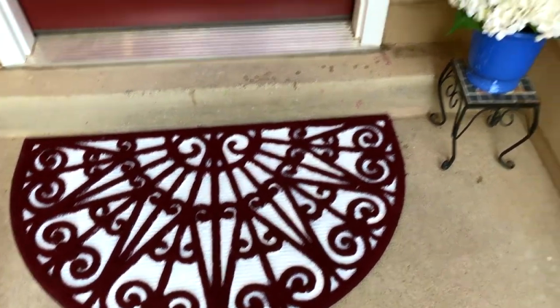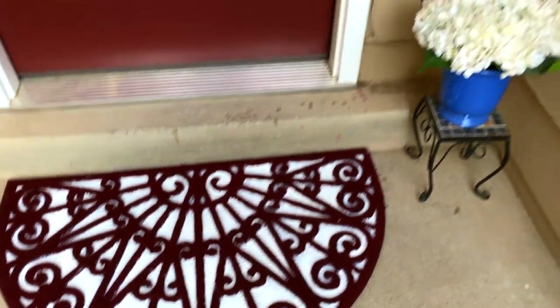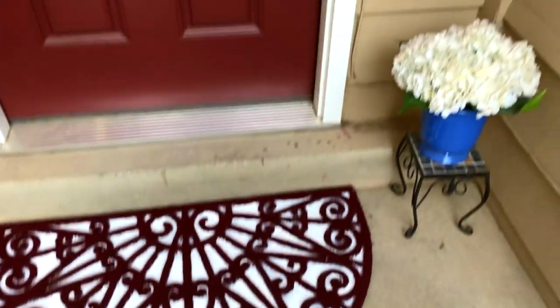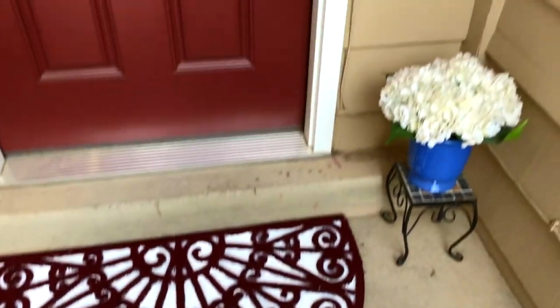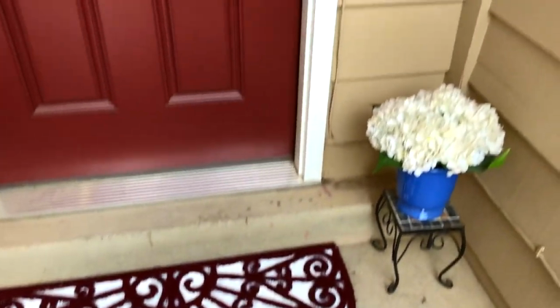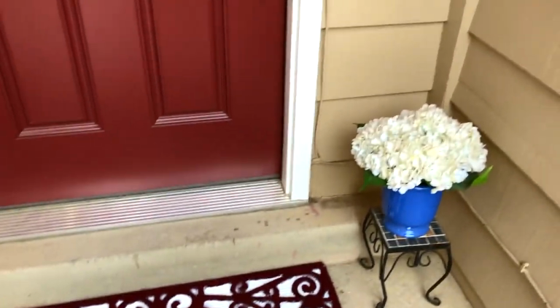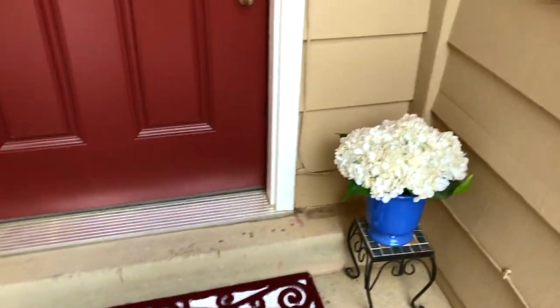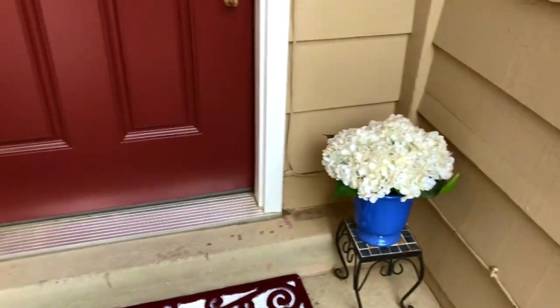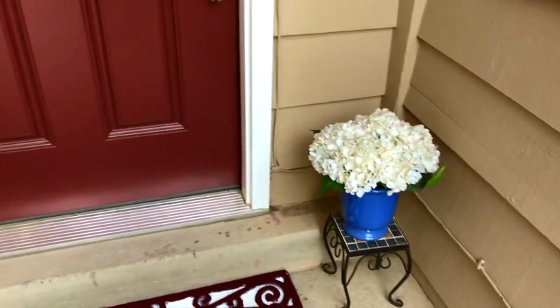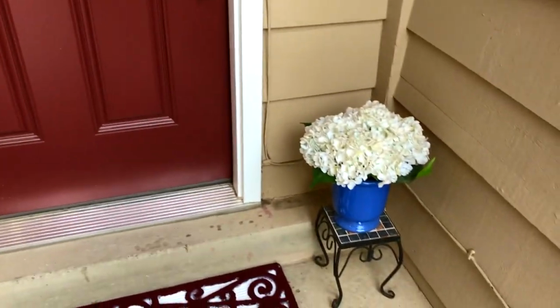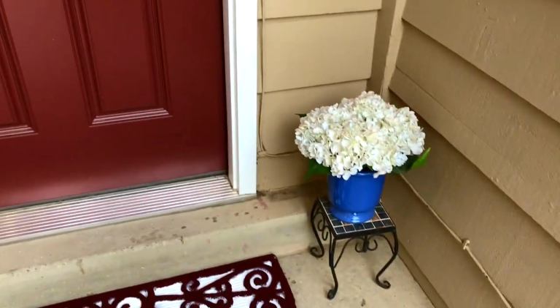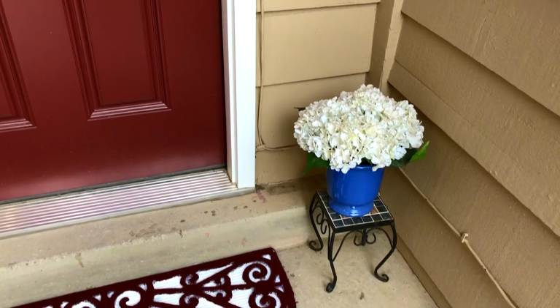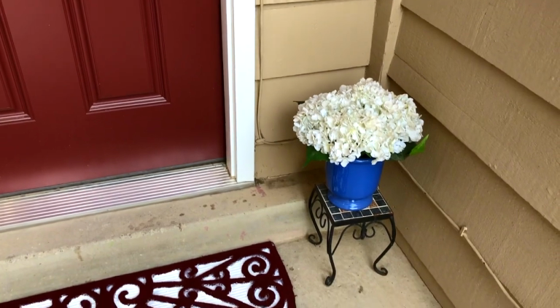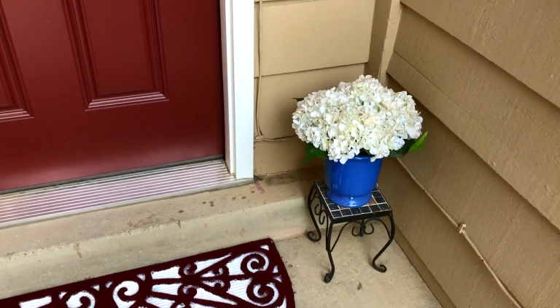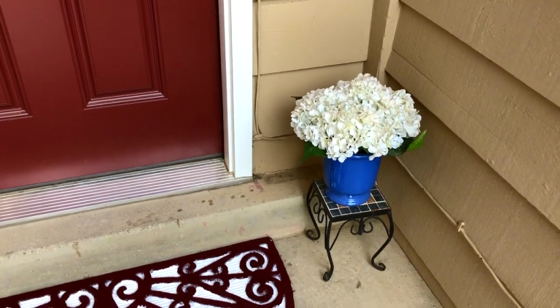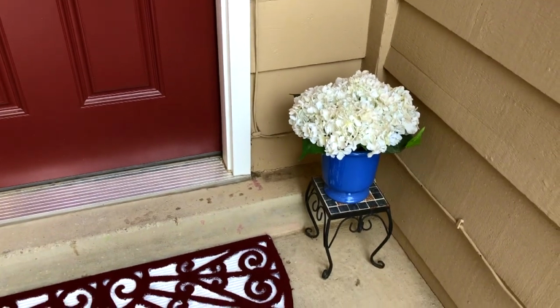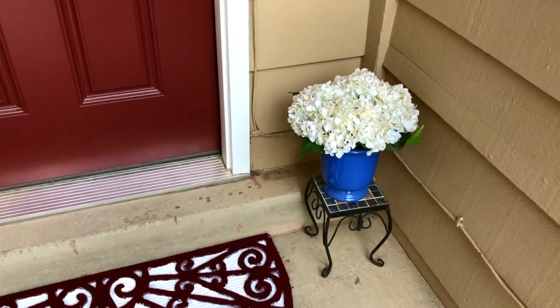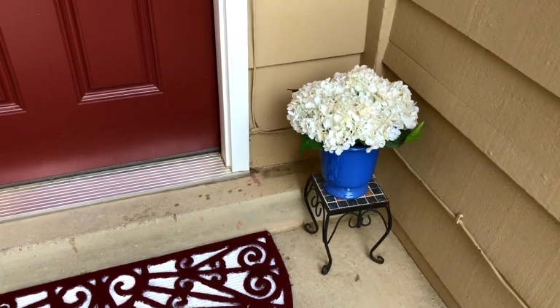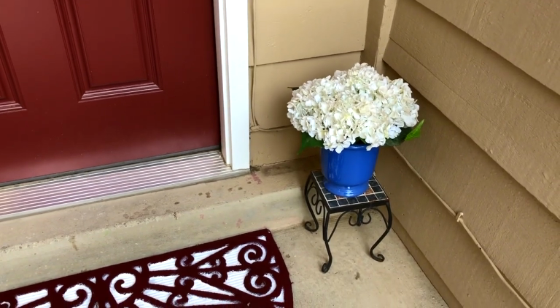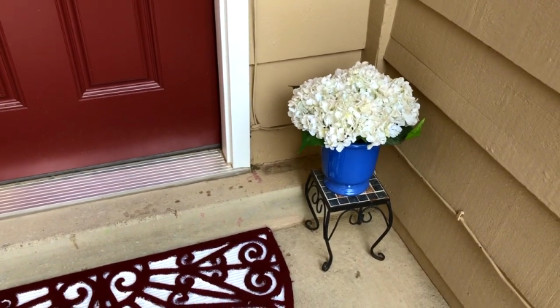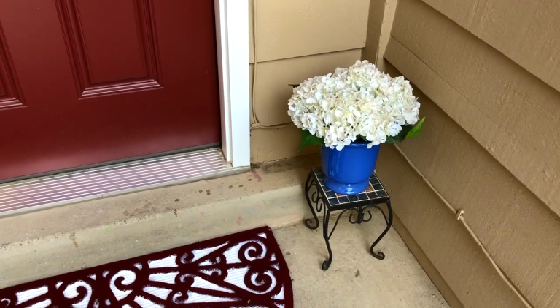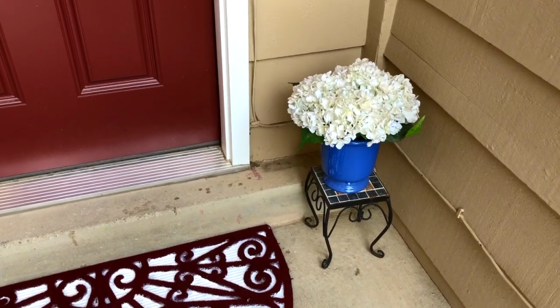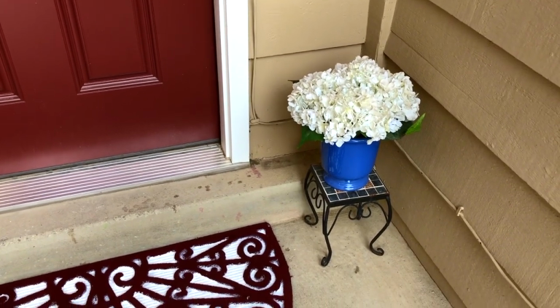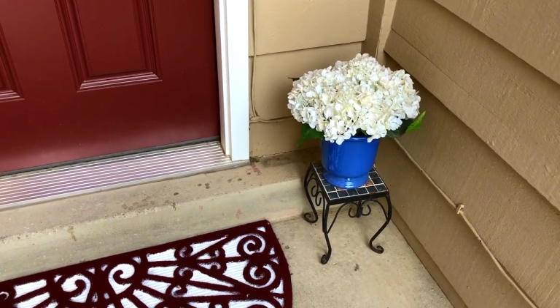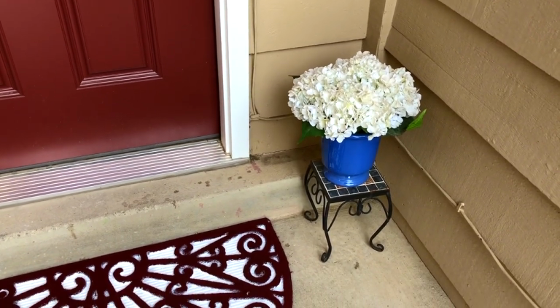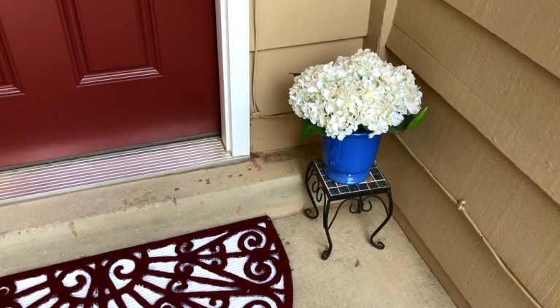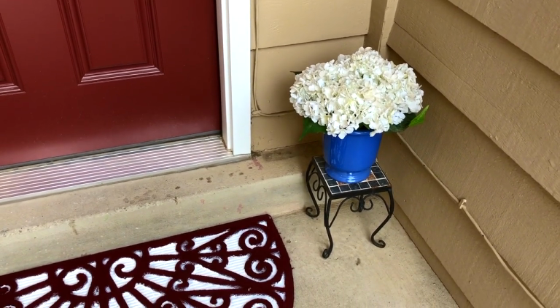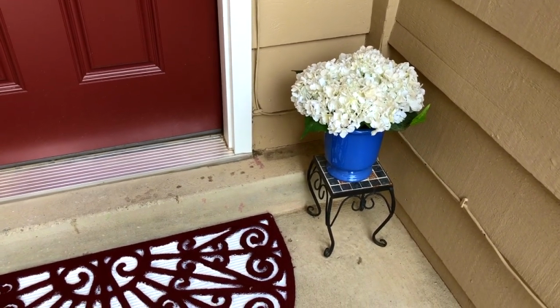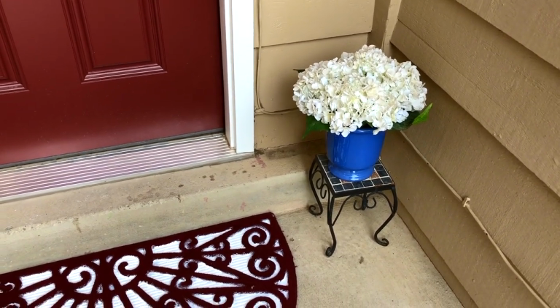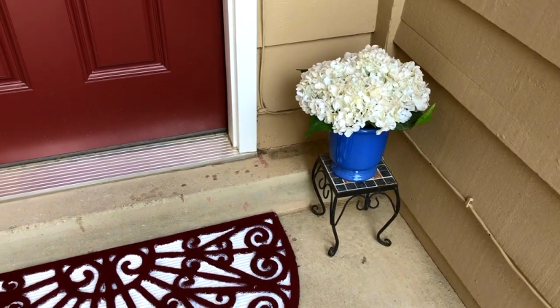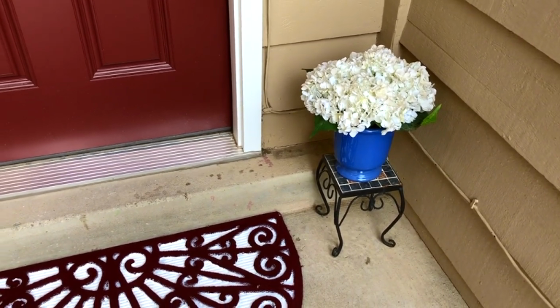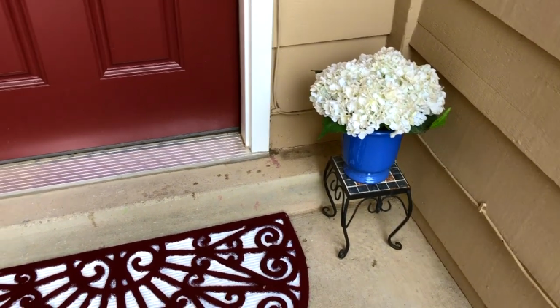Just in case you are wondering, this flower is from TJ Maxx and the stand I got from Australia.